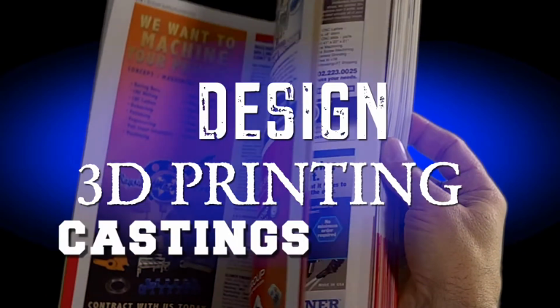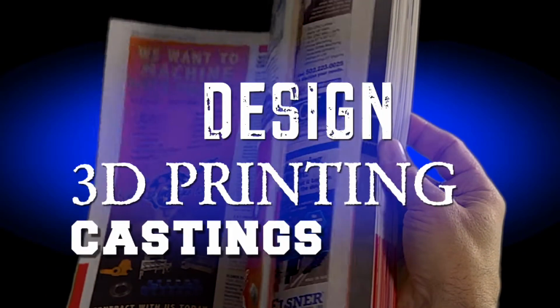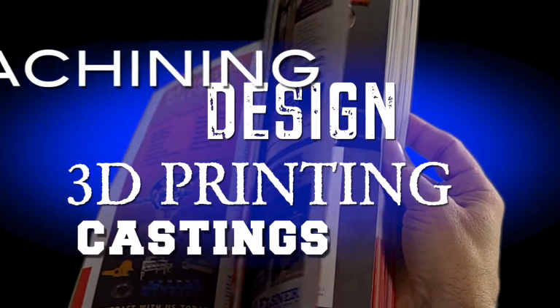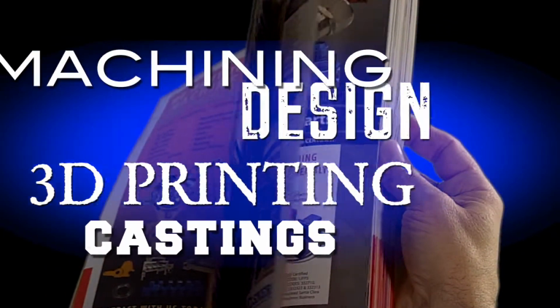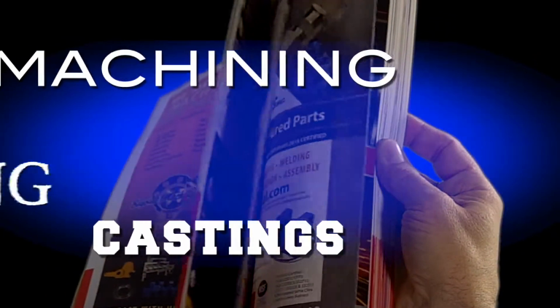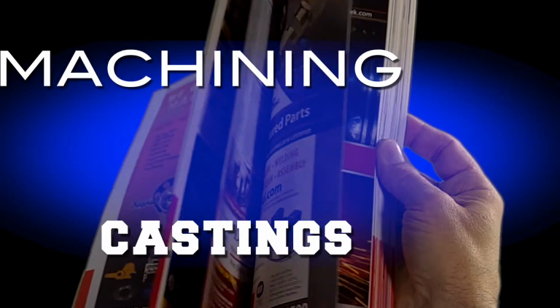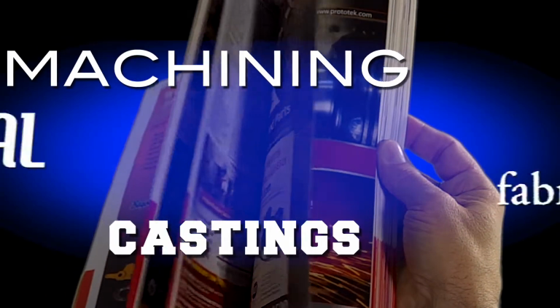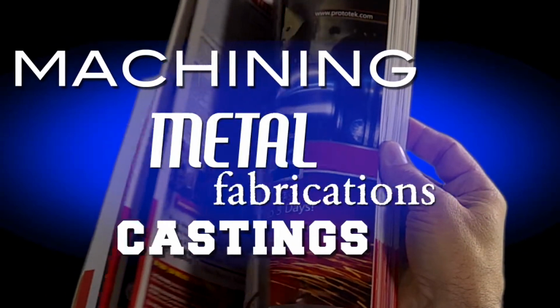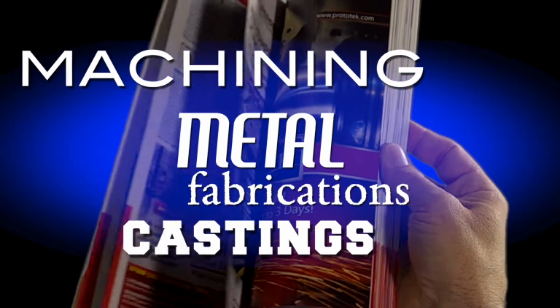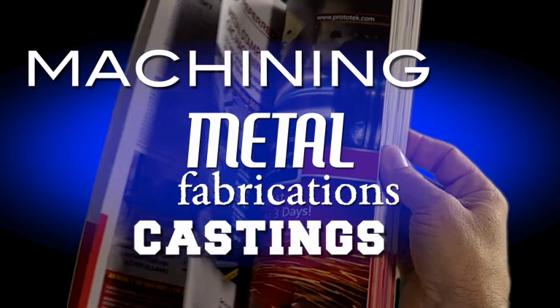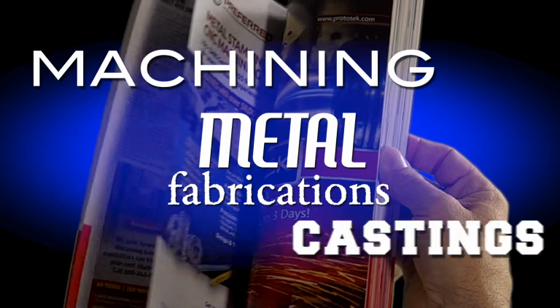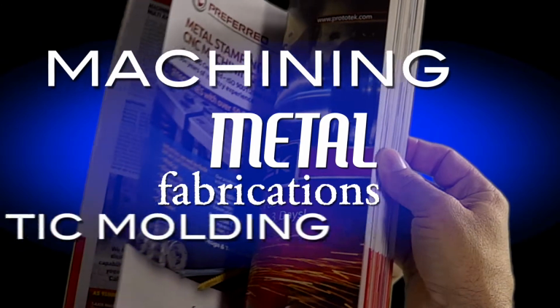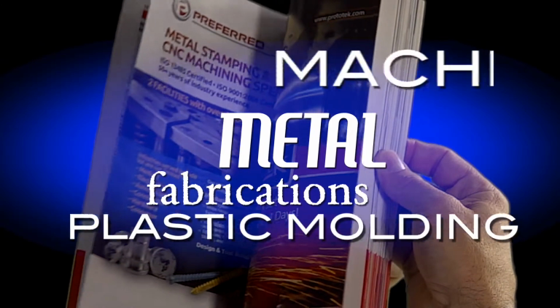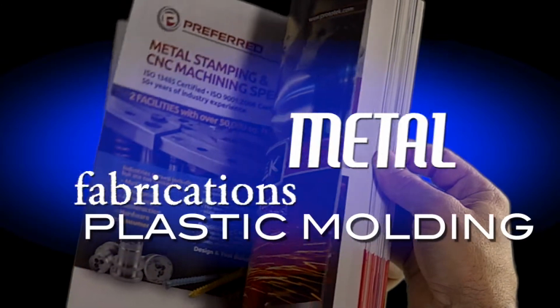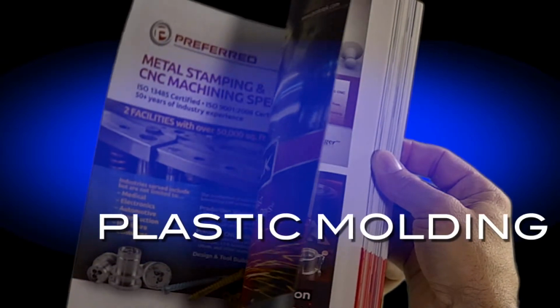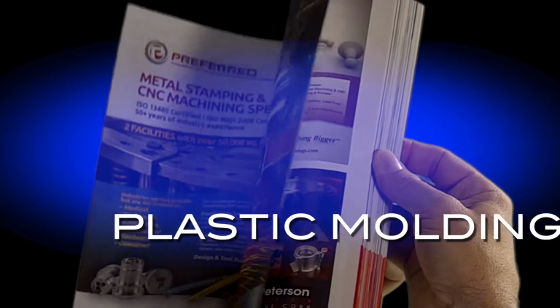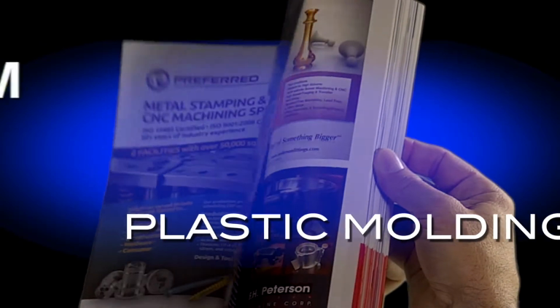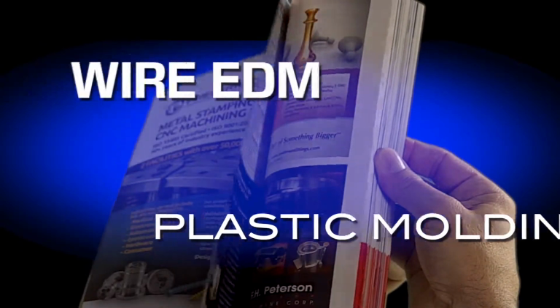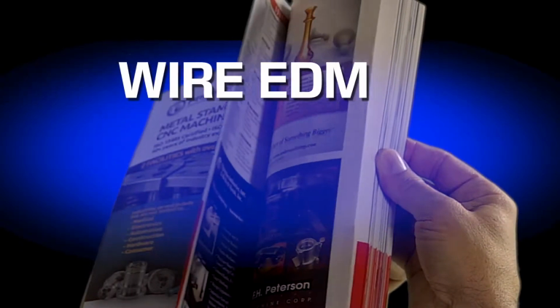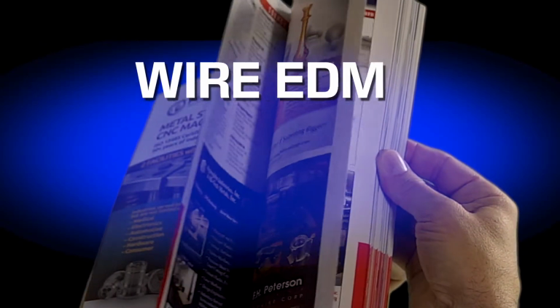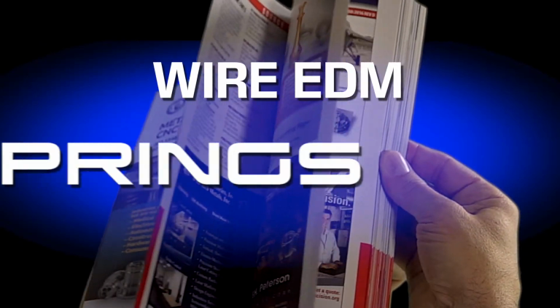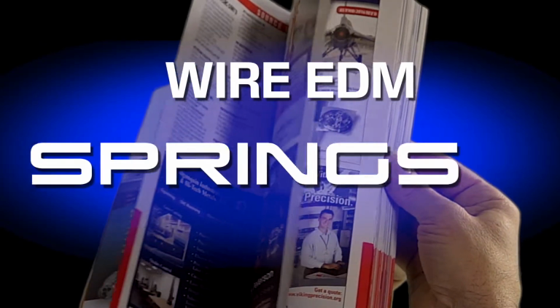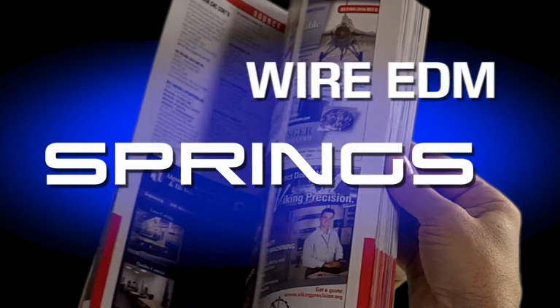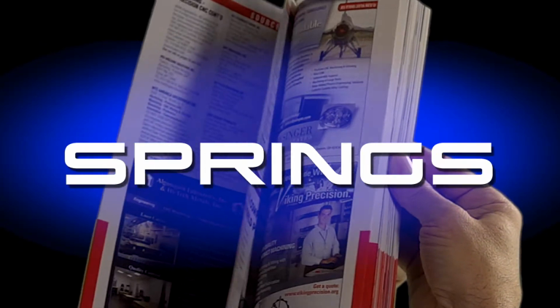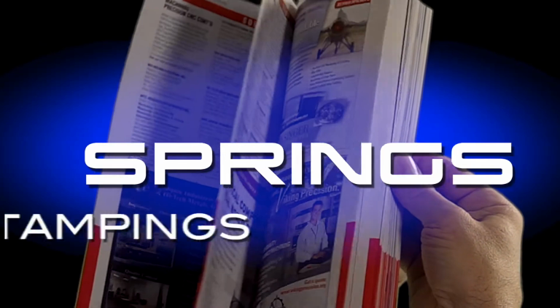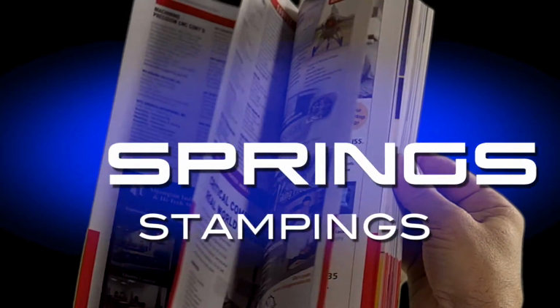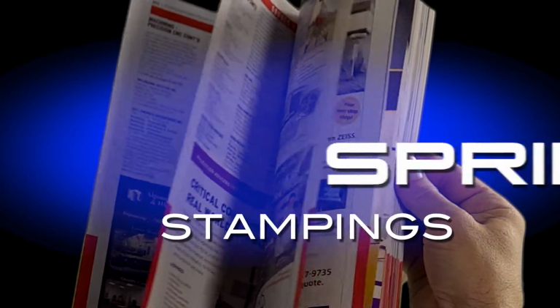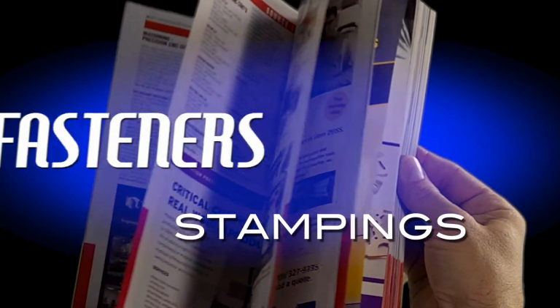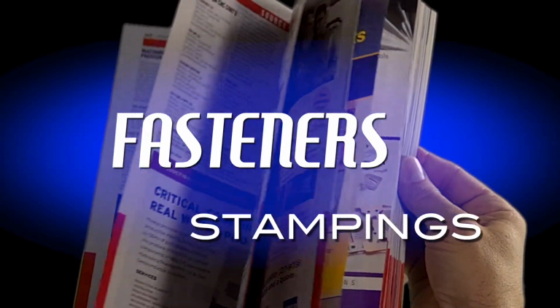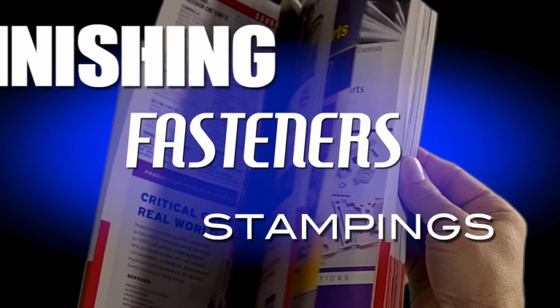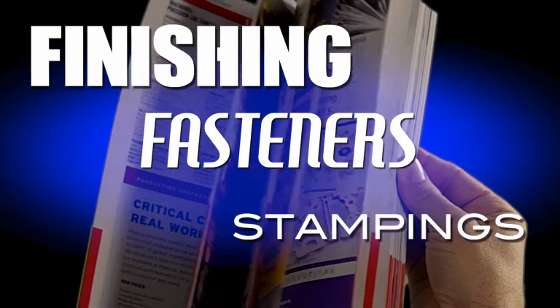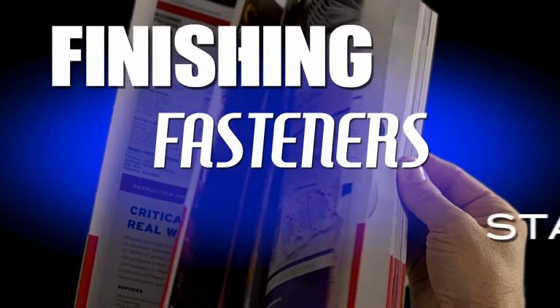to castings, machining, to metal fabrication, plastic molding, wire EDM, springs, stampings, fasteners, finishing, and so much more.